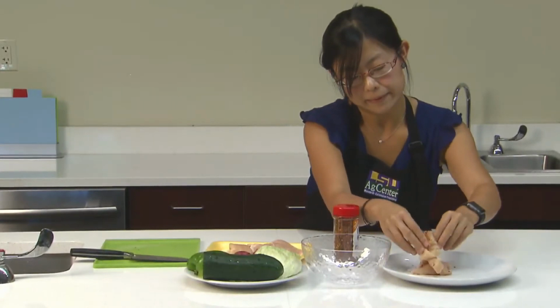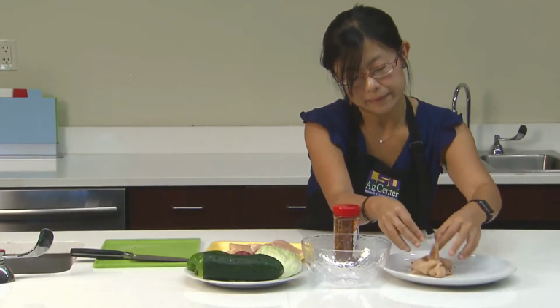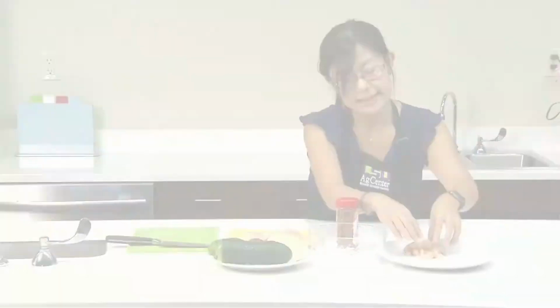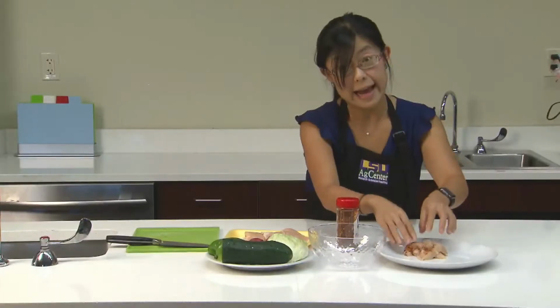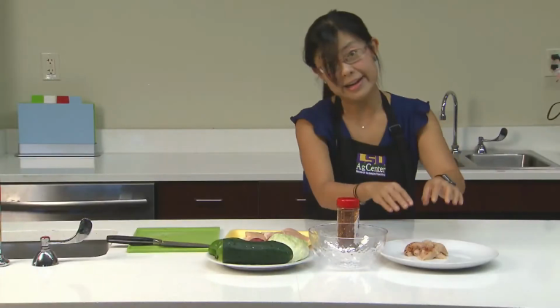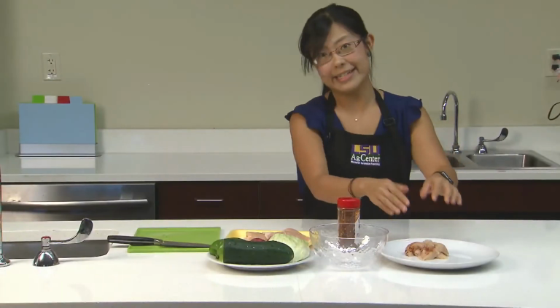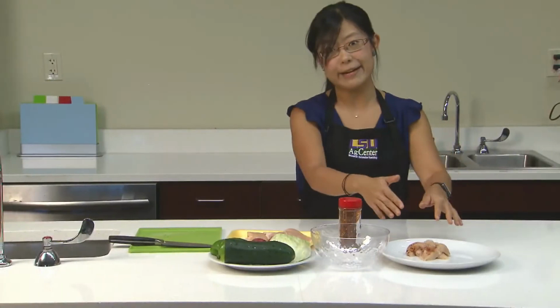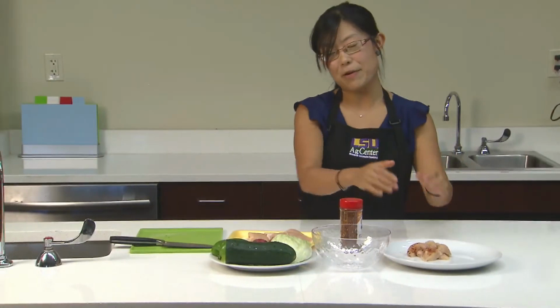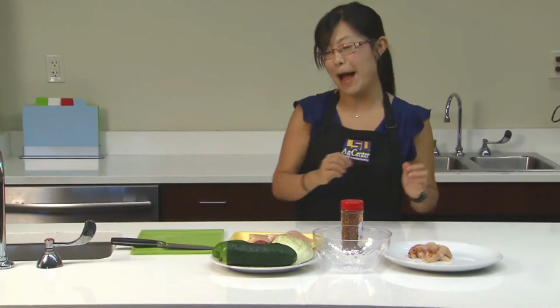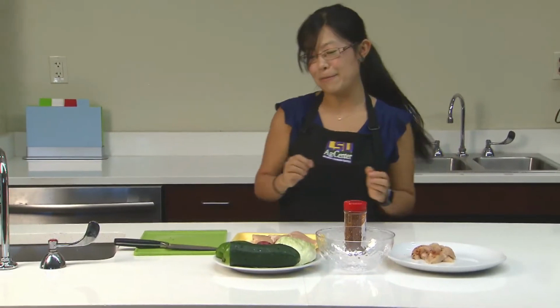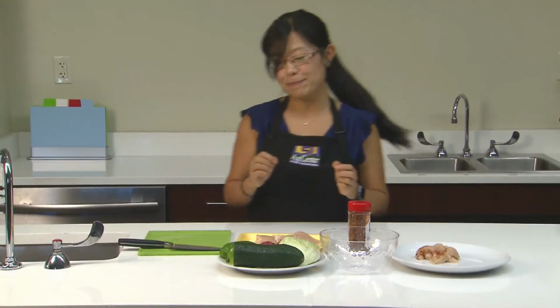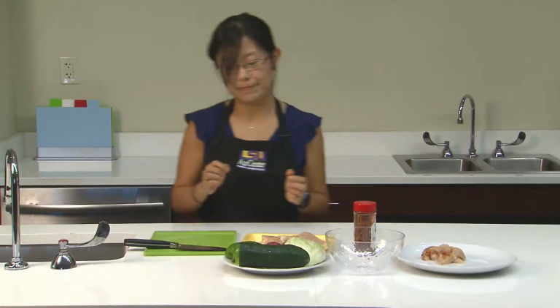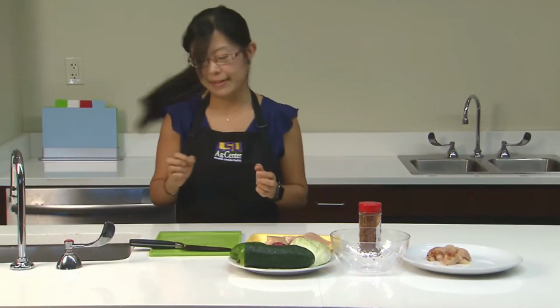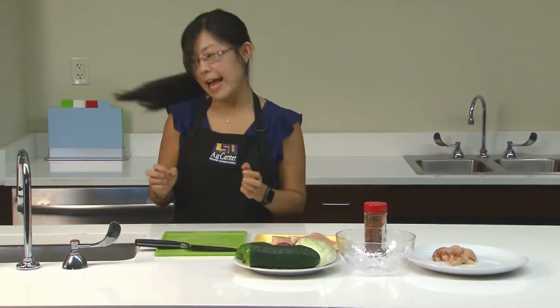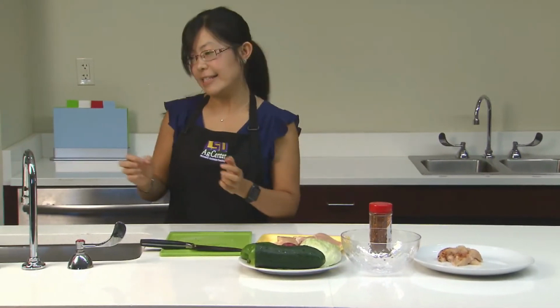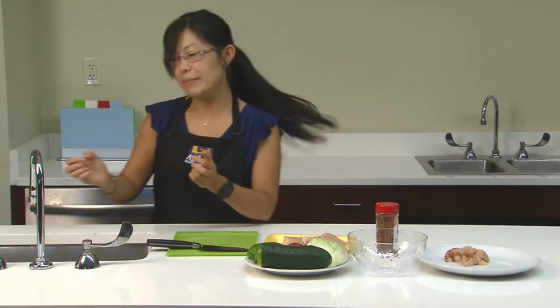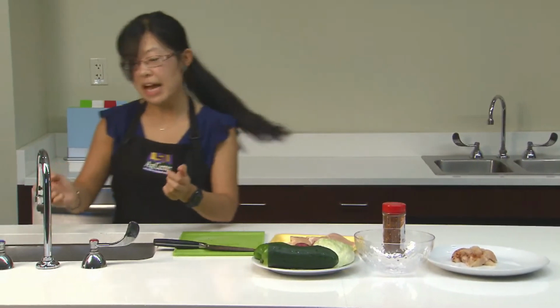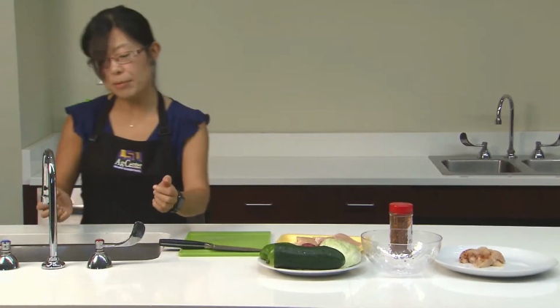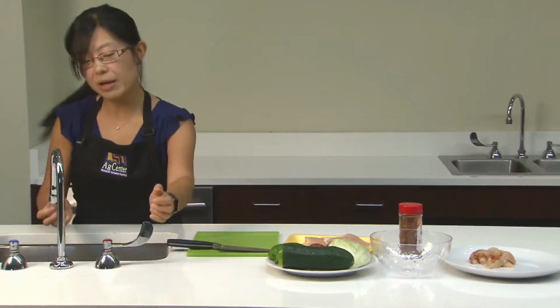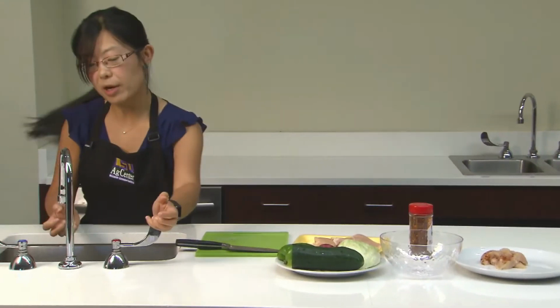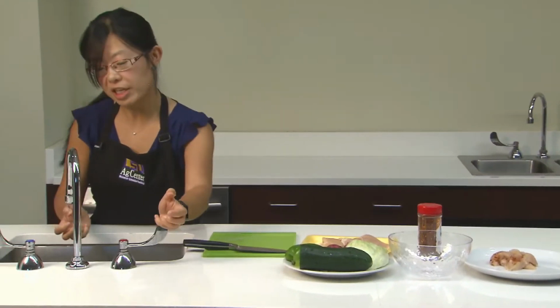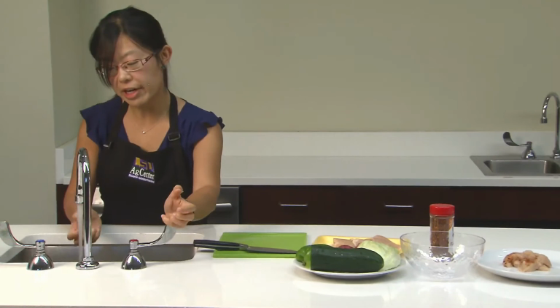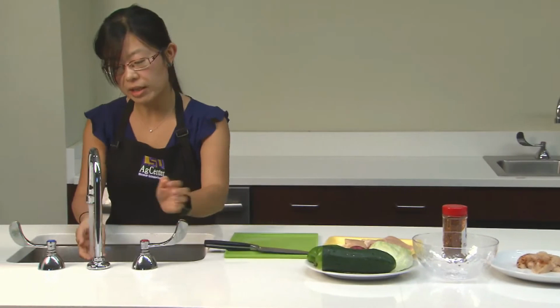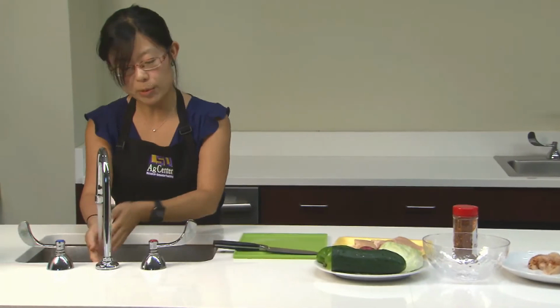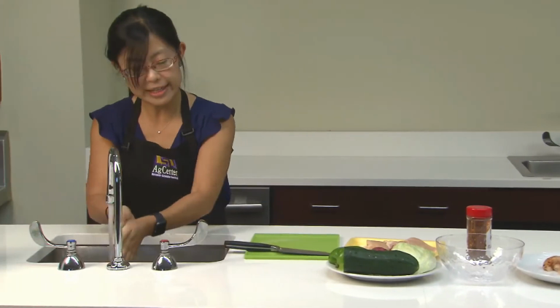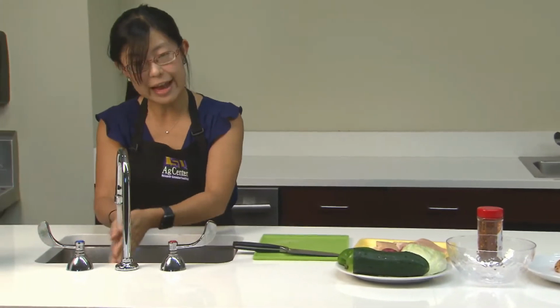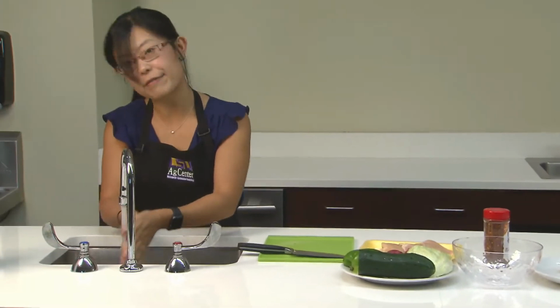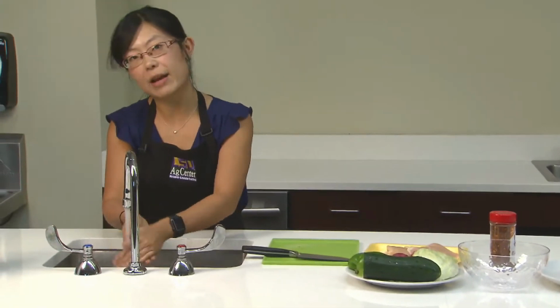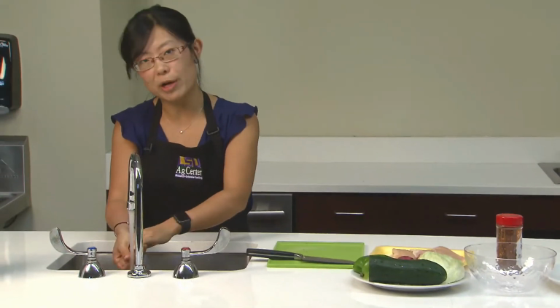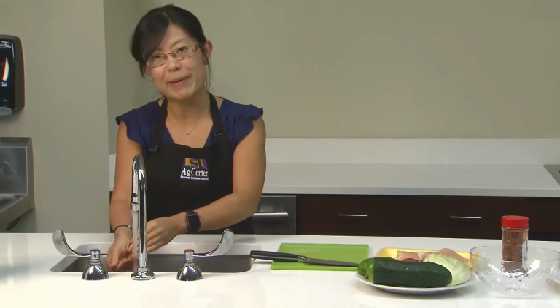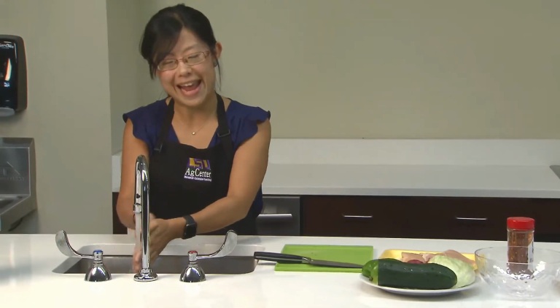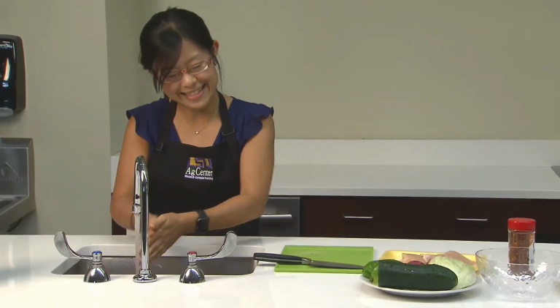Then I'll let it sit for a while. At the same time we're gonna wash our cutting board and knife and wash my hands.